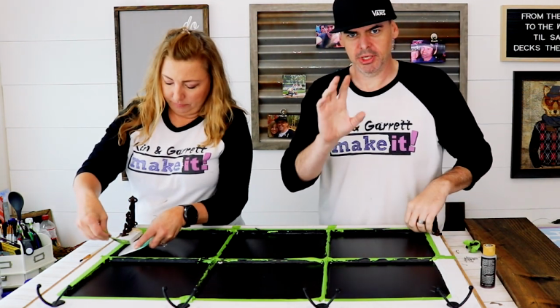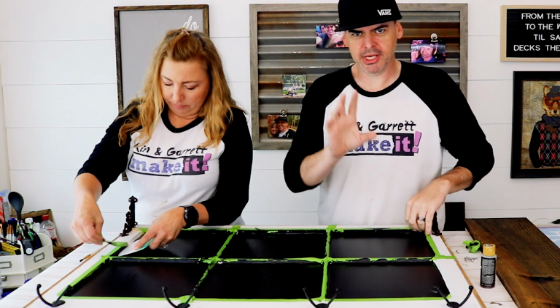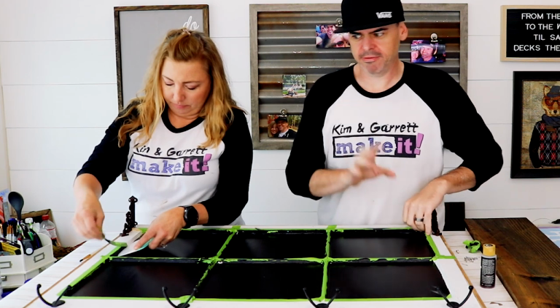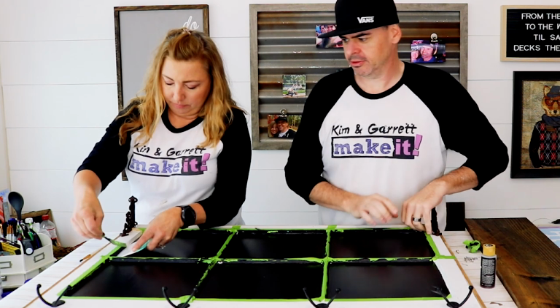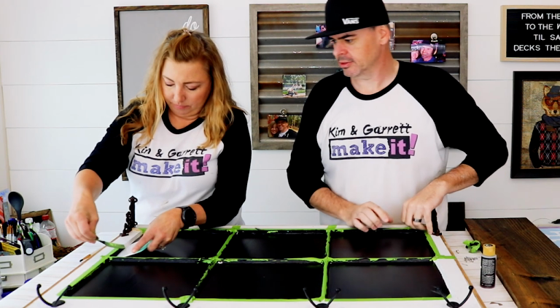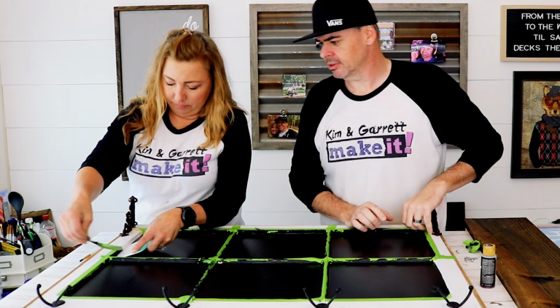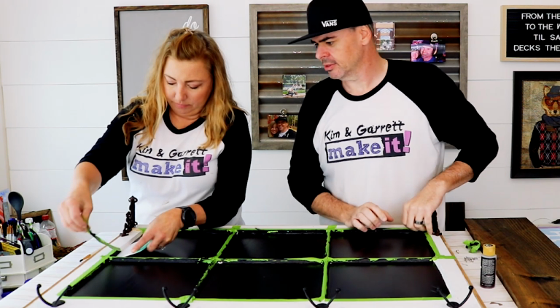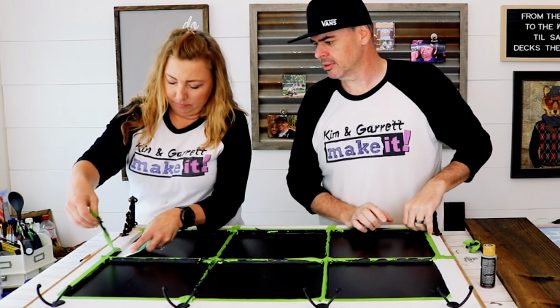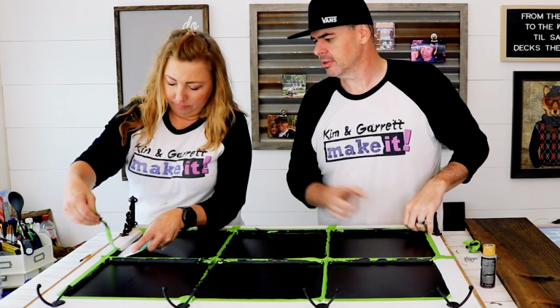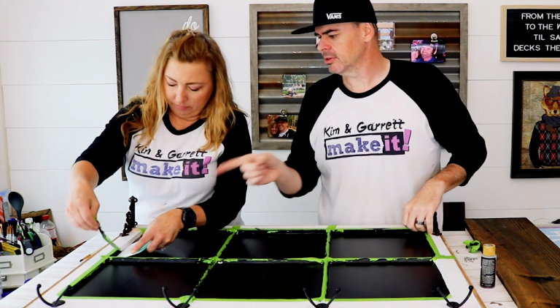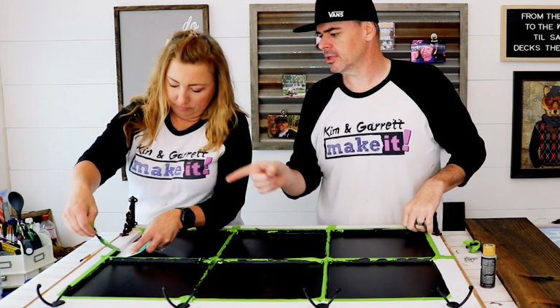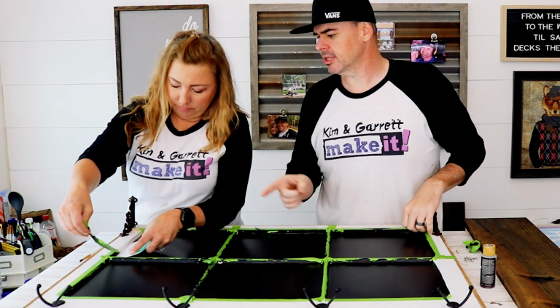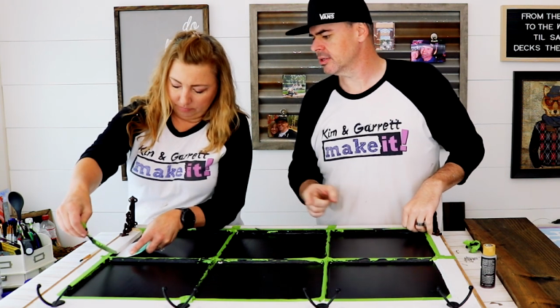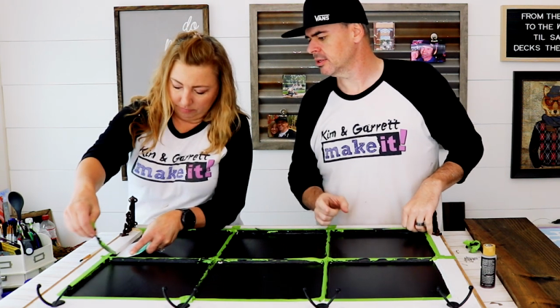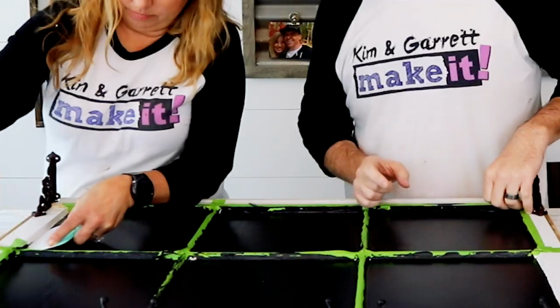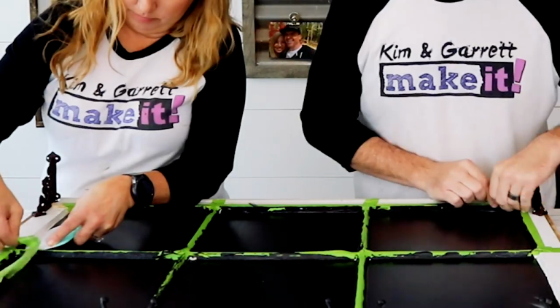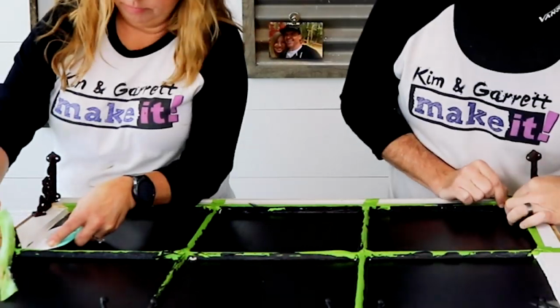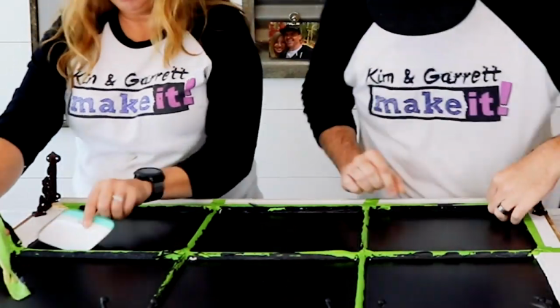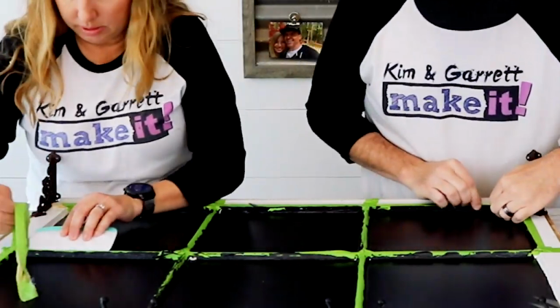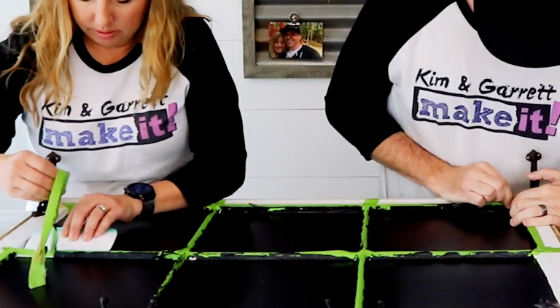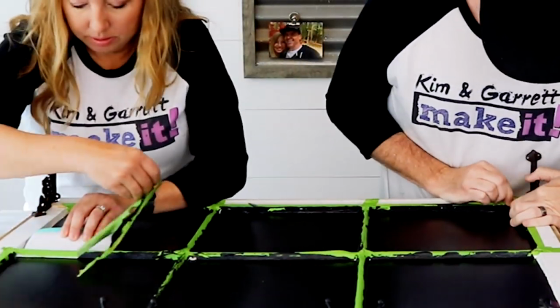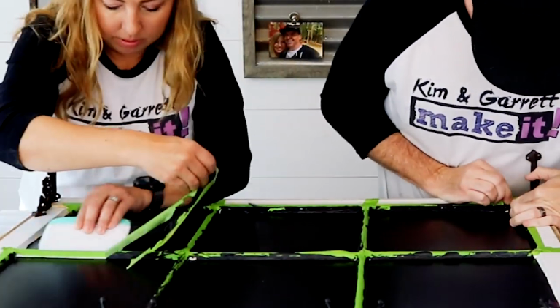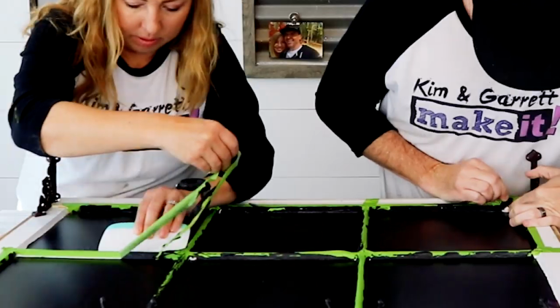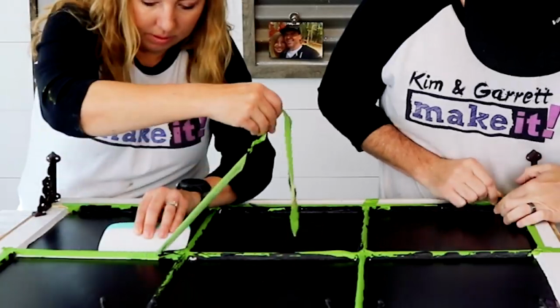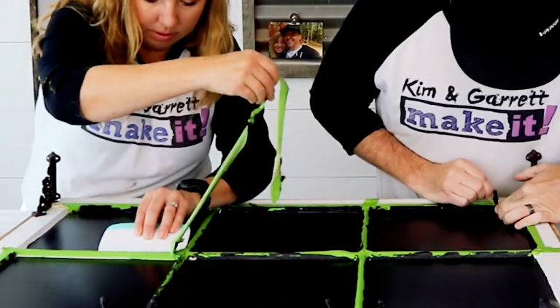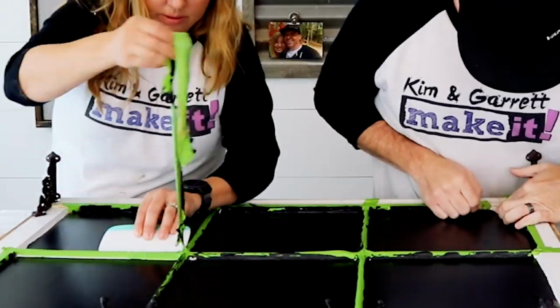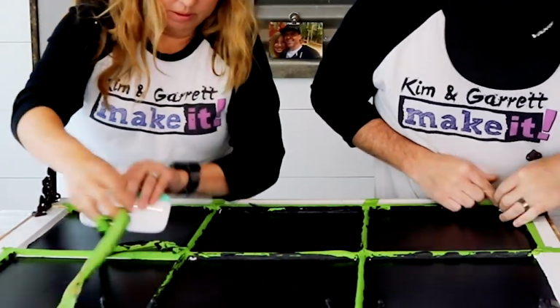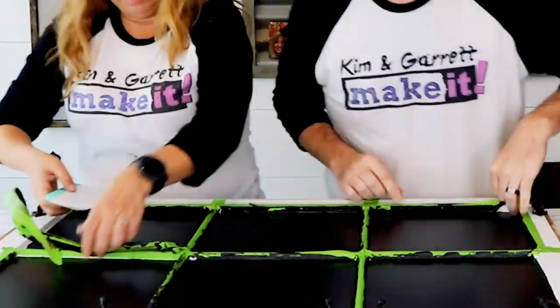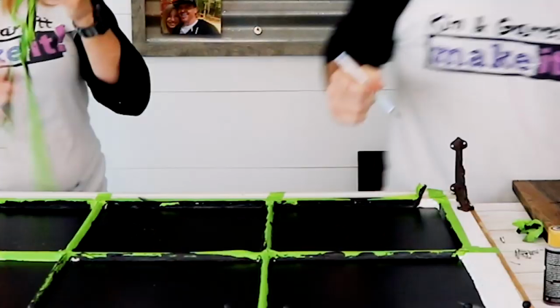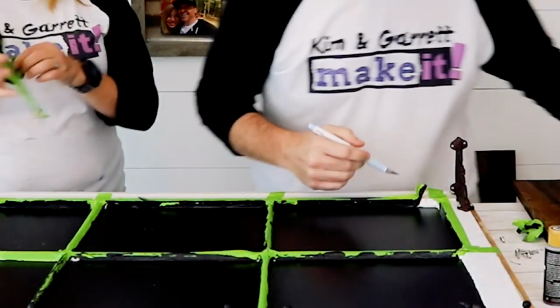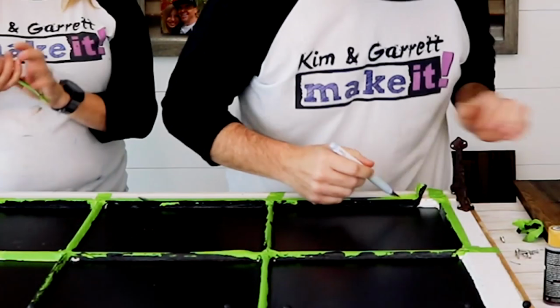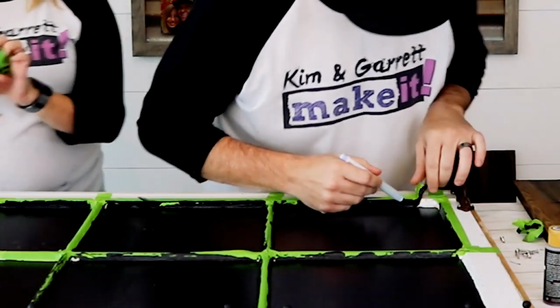Be careful with the tape on this paint. It's a little blond — so yeah, be mindful when pulling it up.